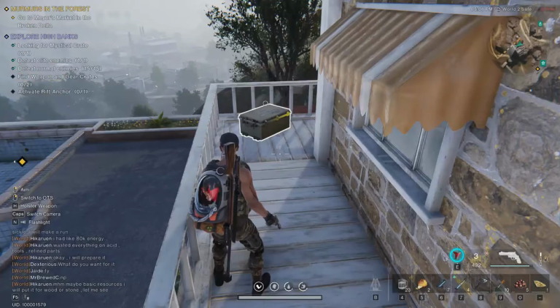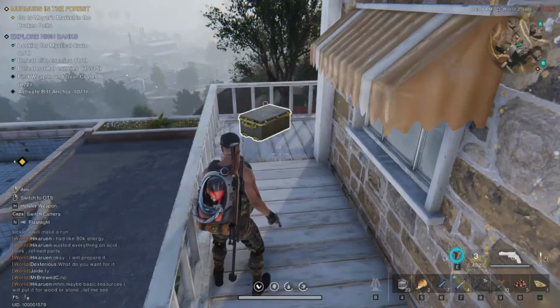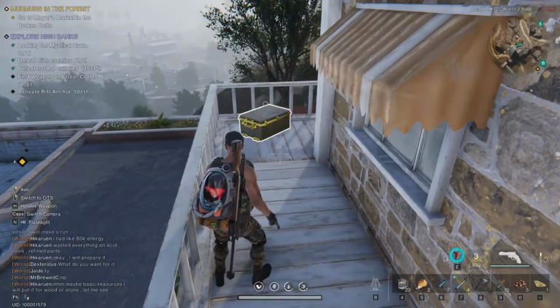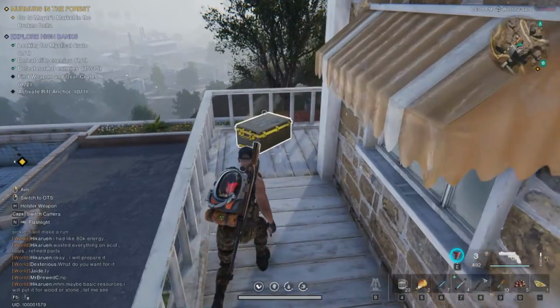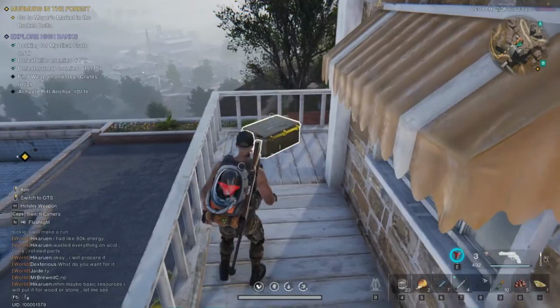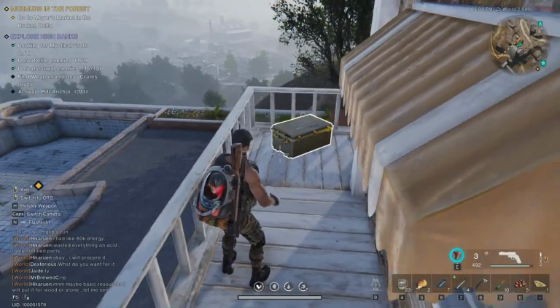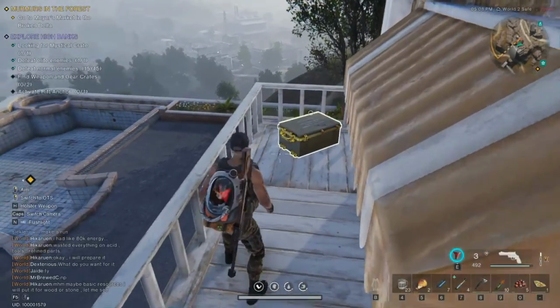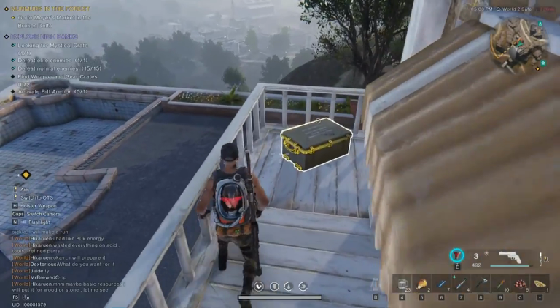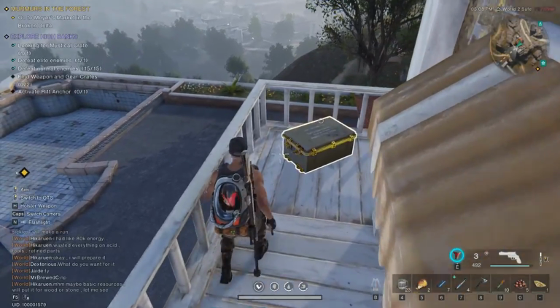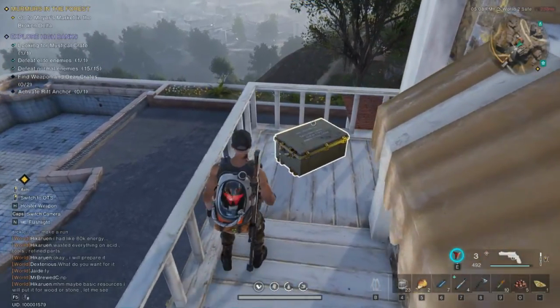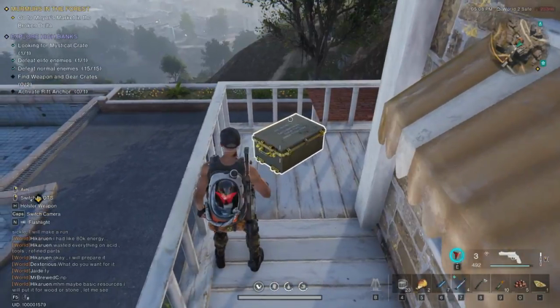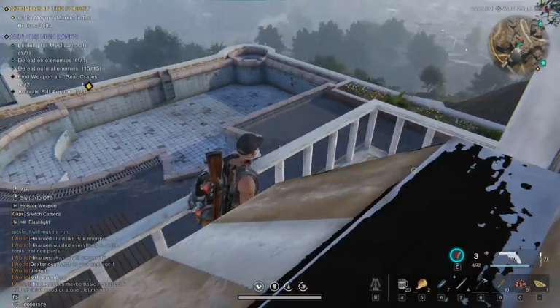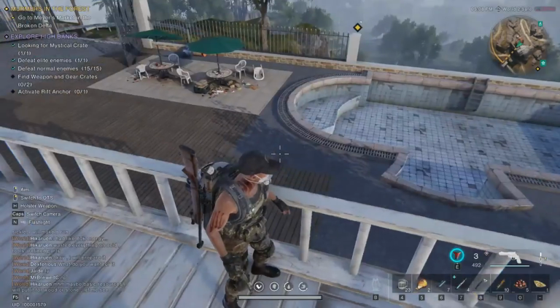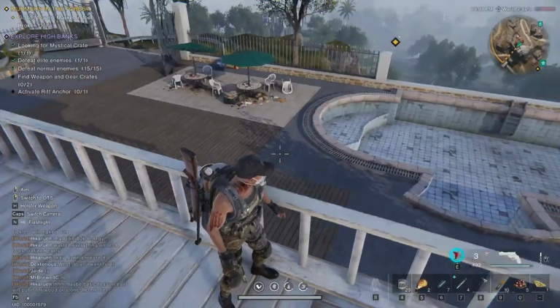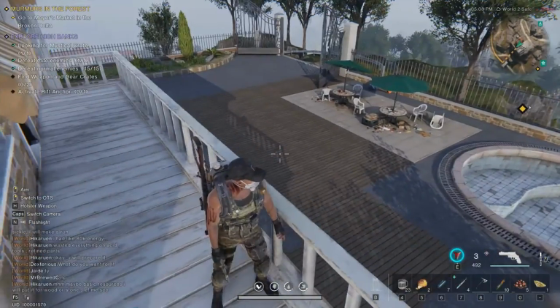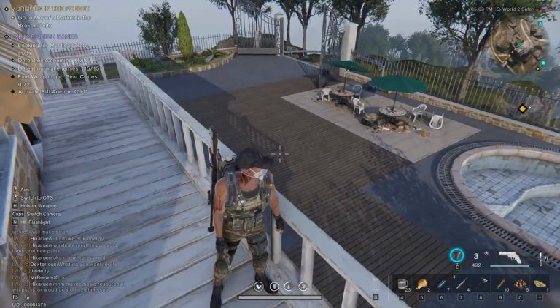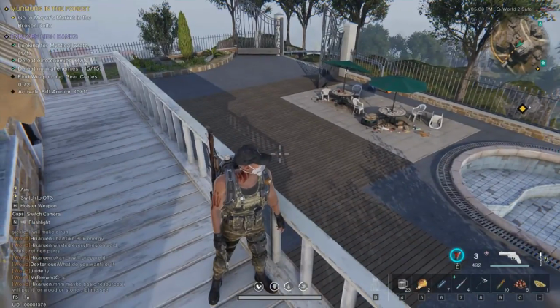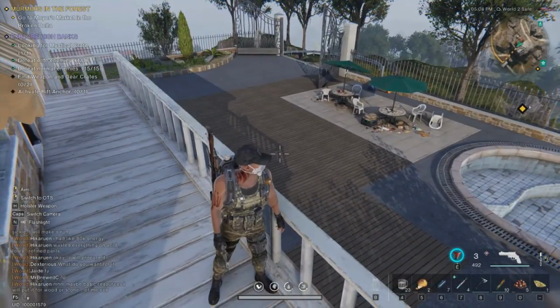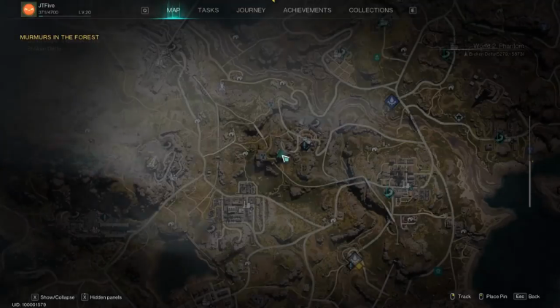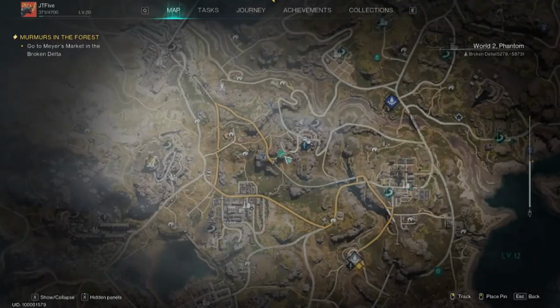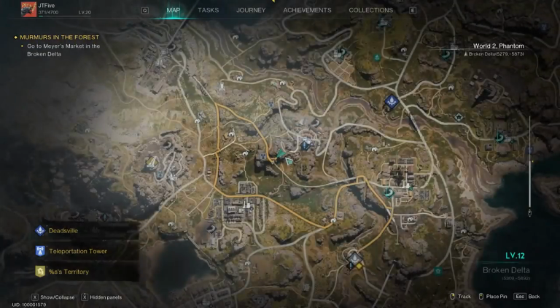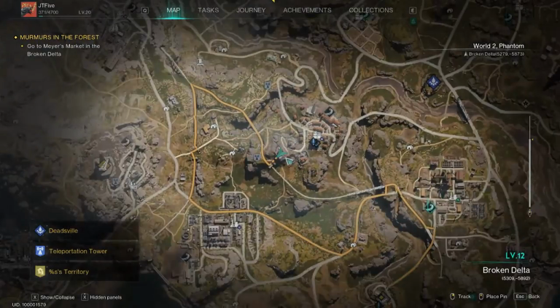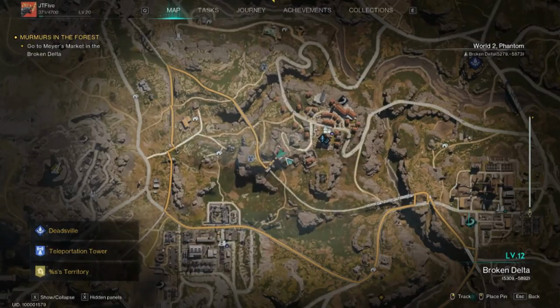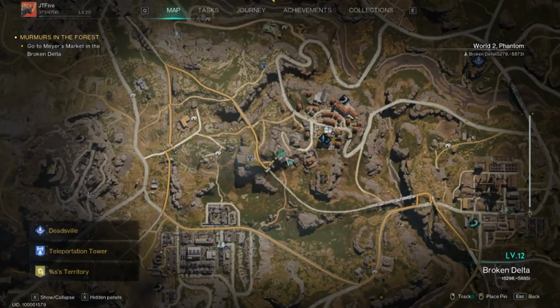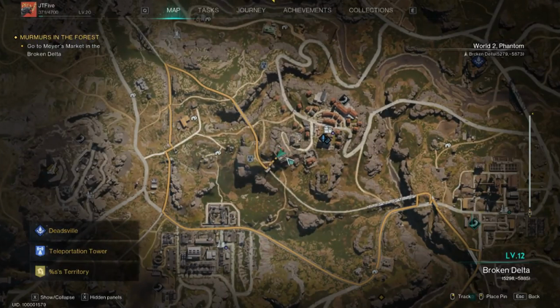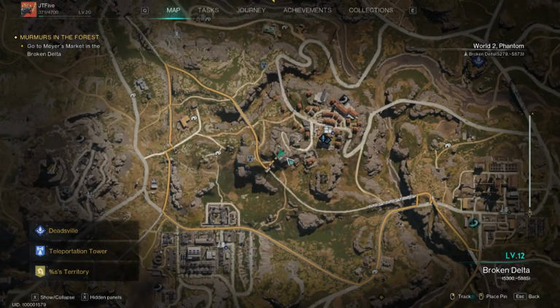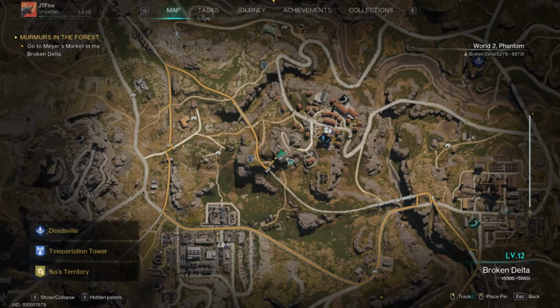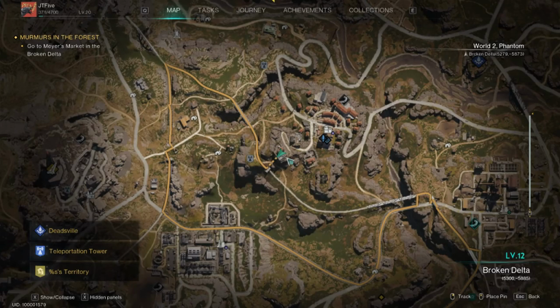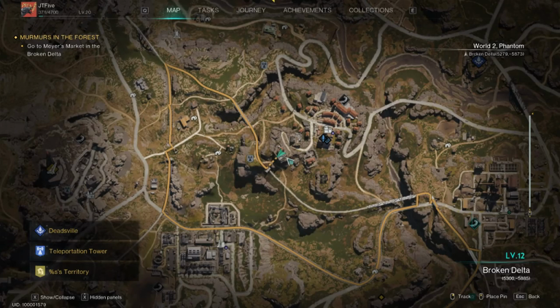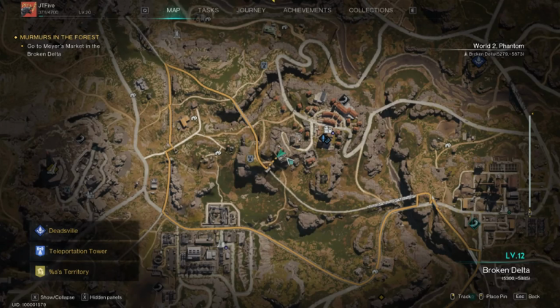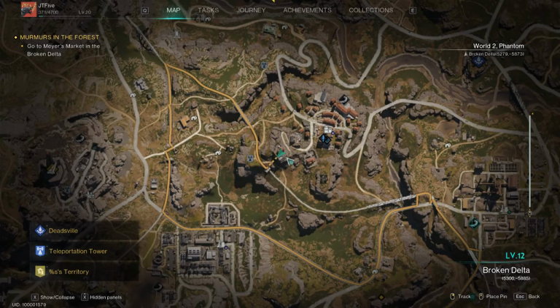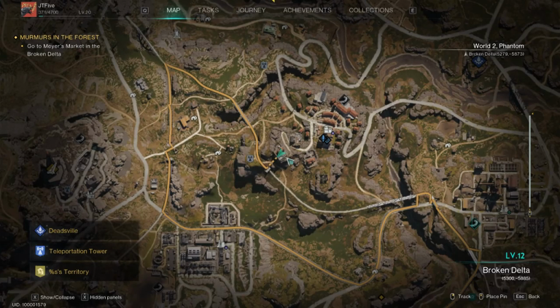As for the gear crates, both can be found as you climb the mountainside houses, as indicated on the map.